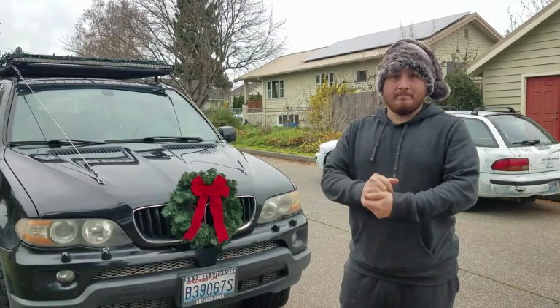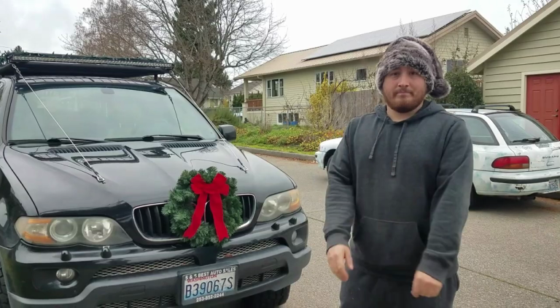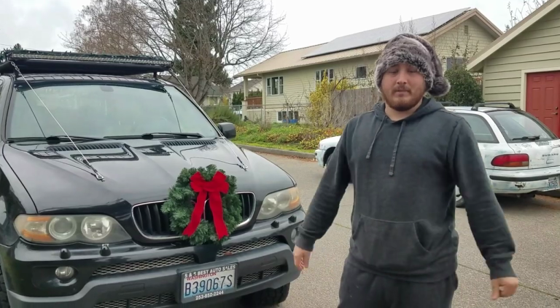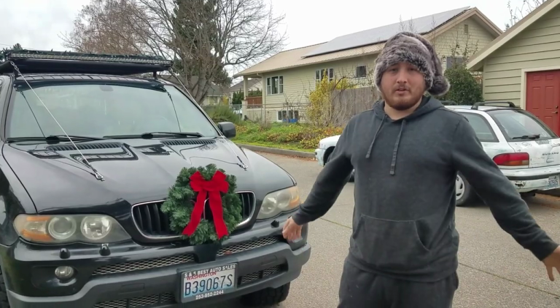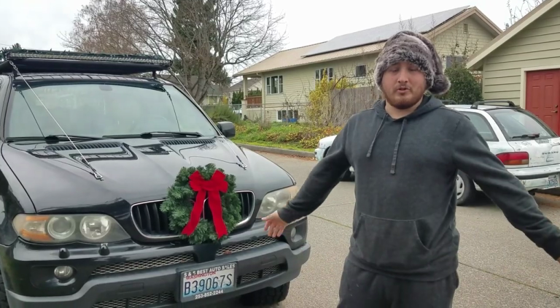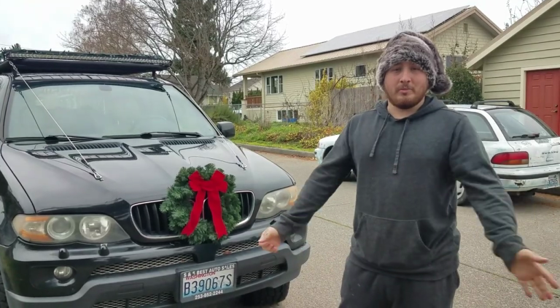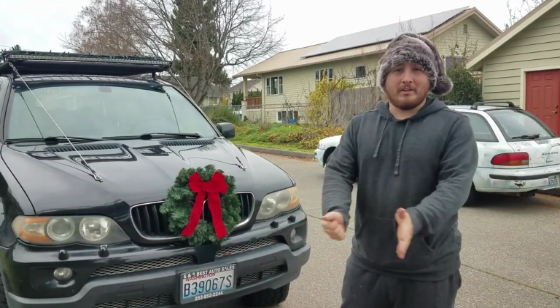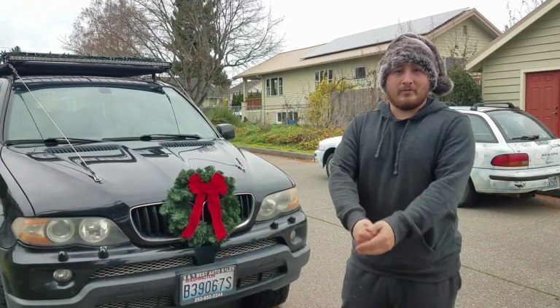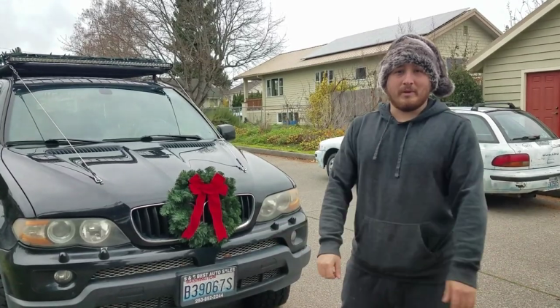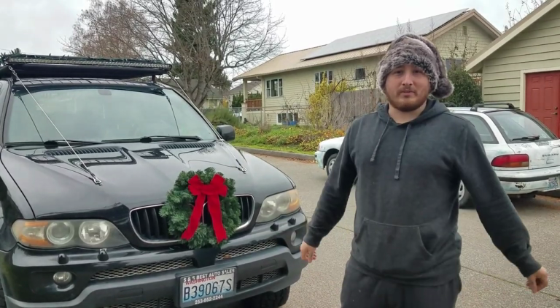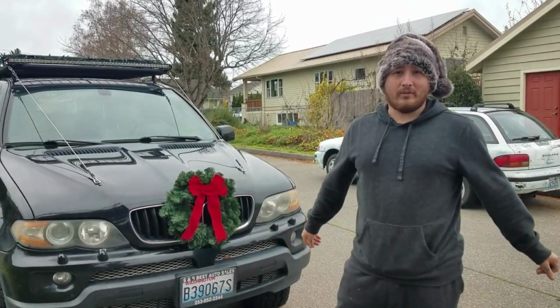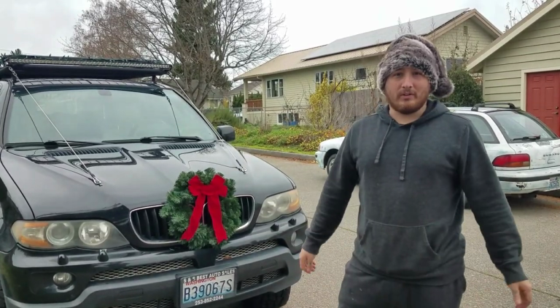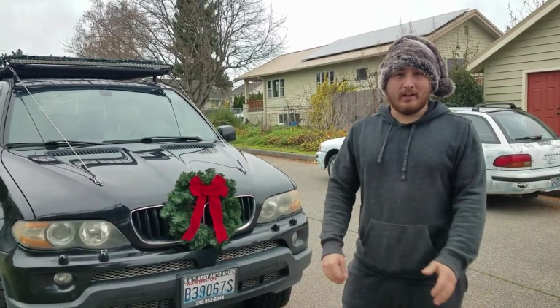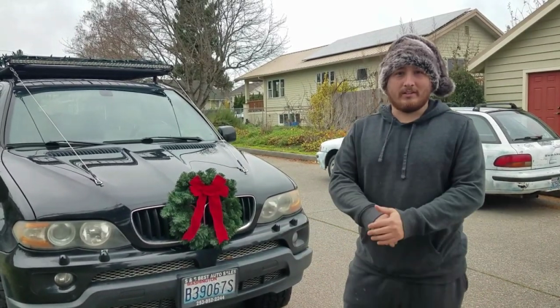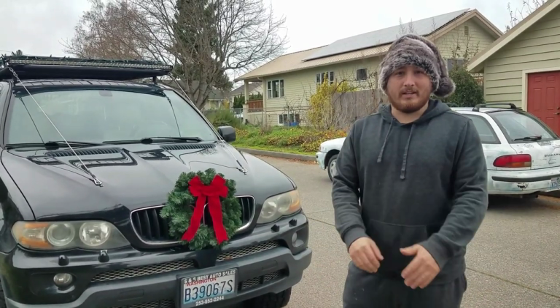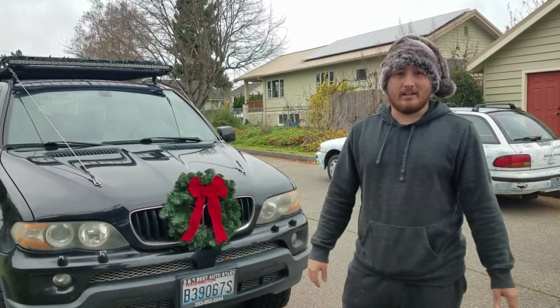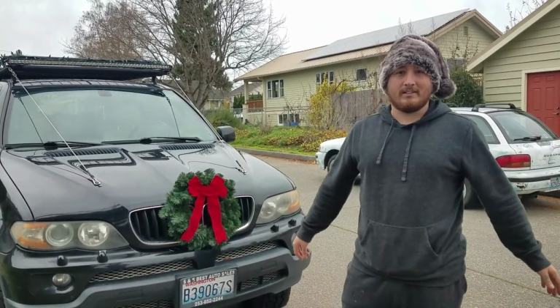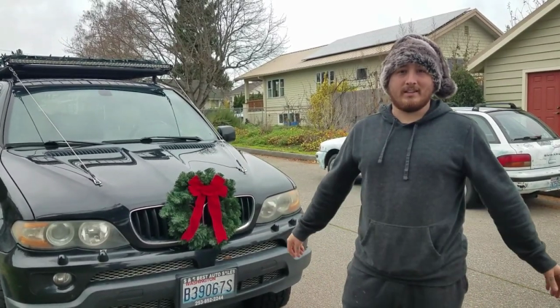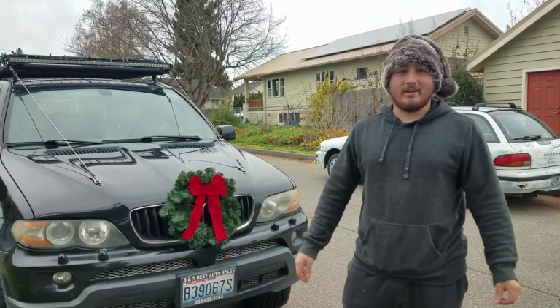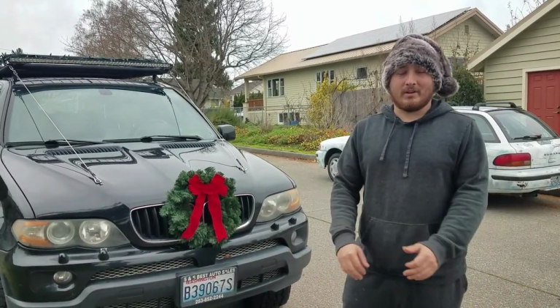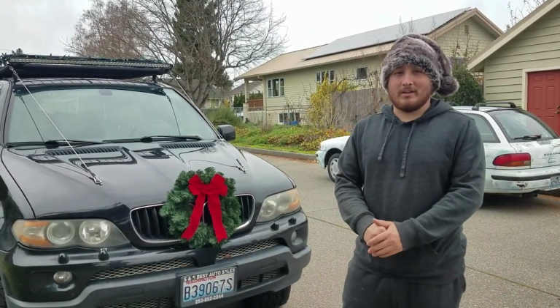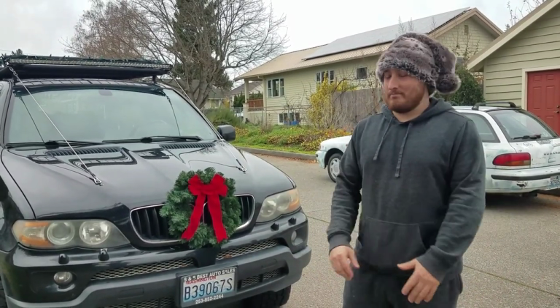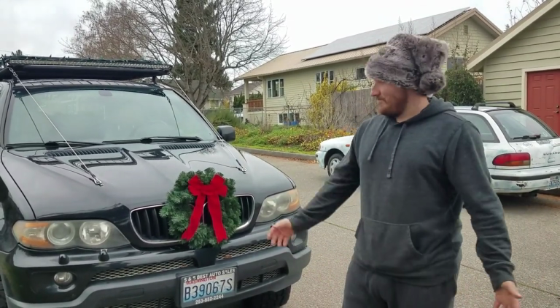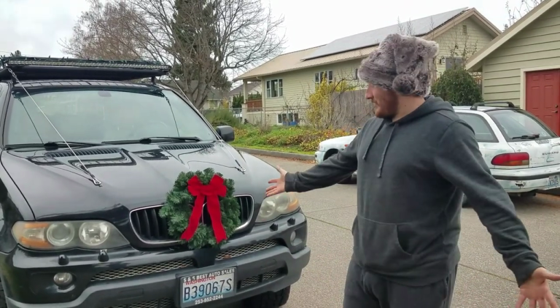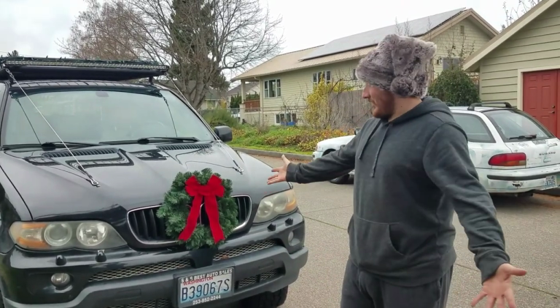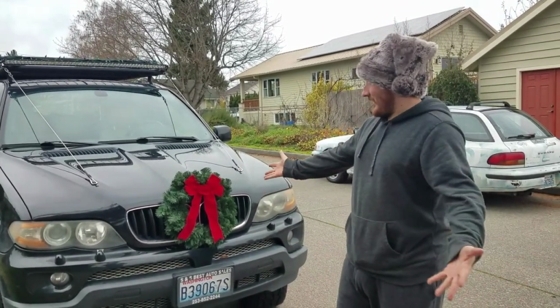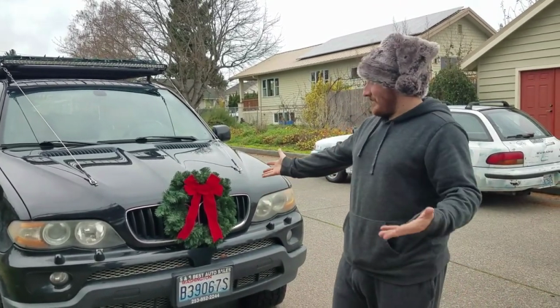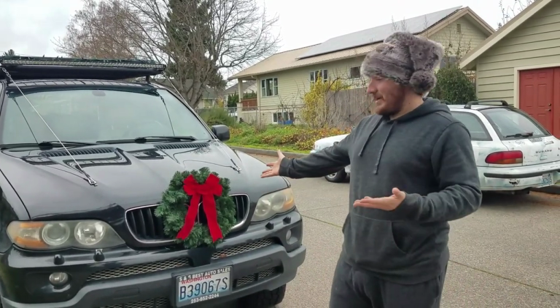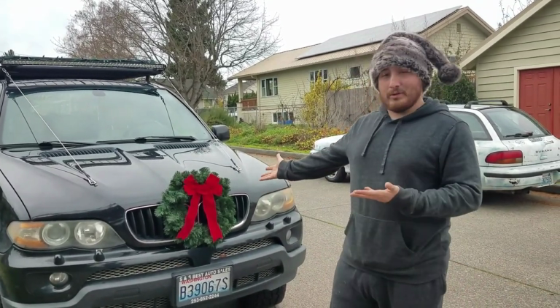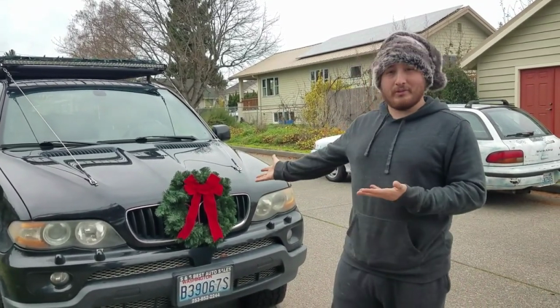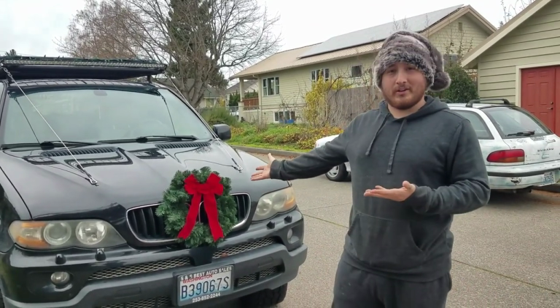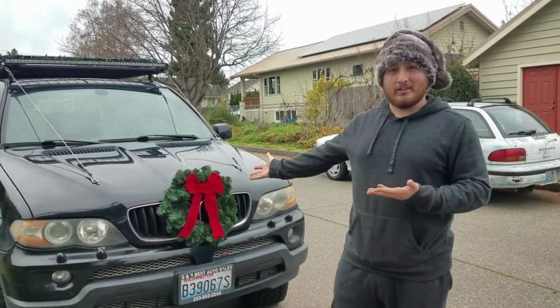Hey YouTube, Nick here from X5 Overland. Today we're gonna show you how to add a wreath to your car.